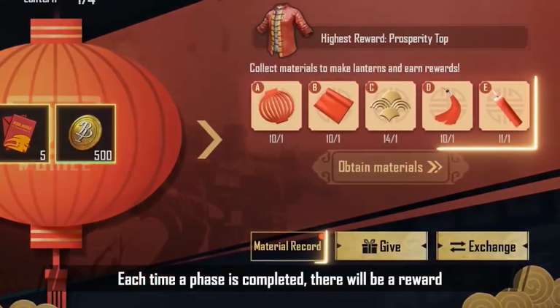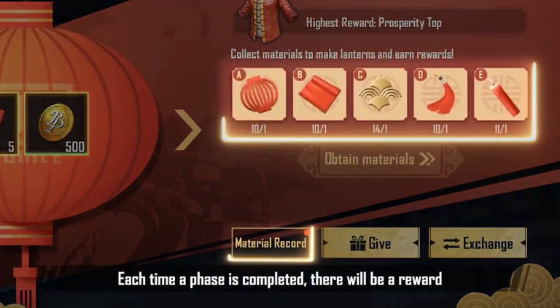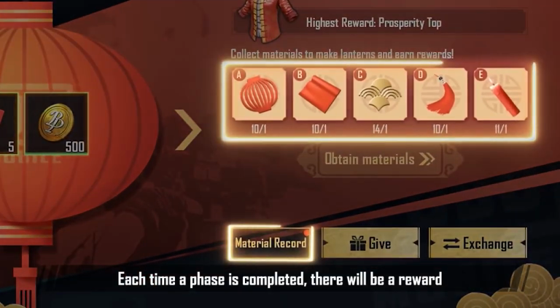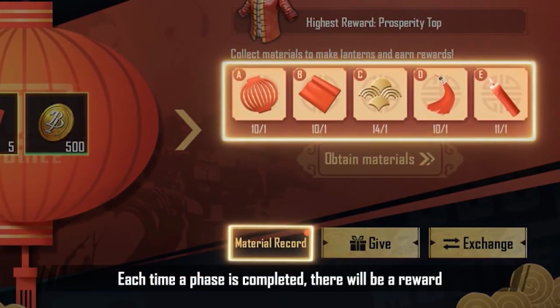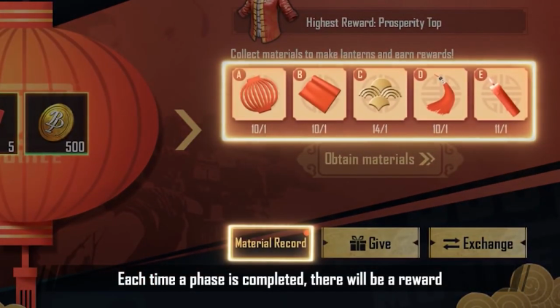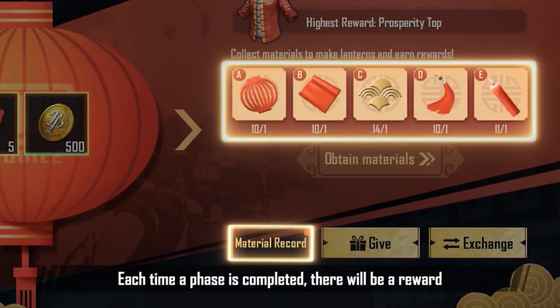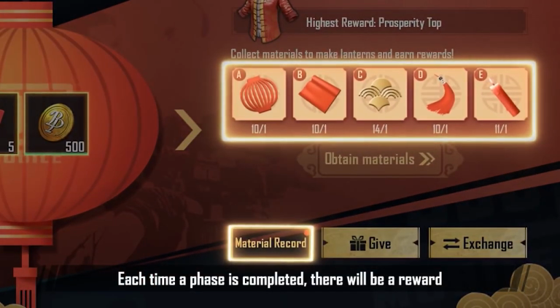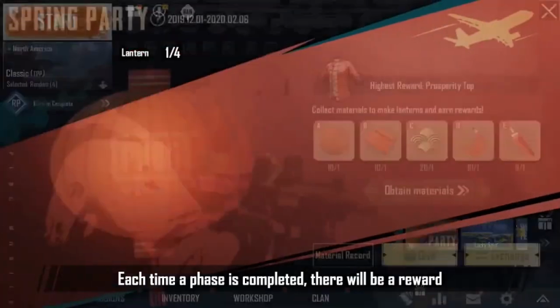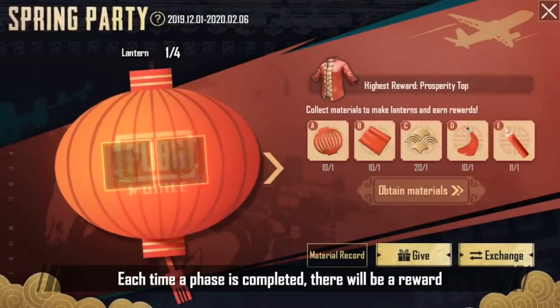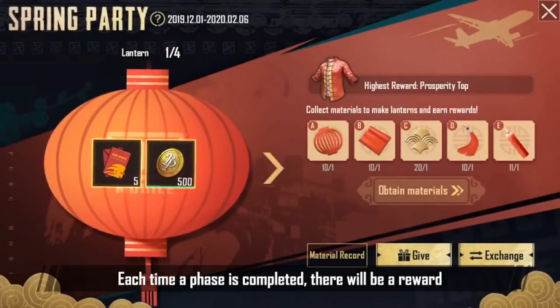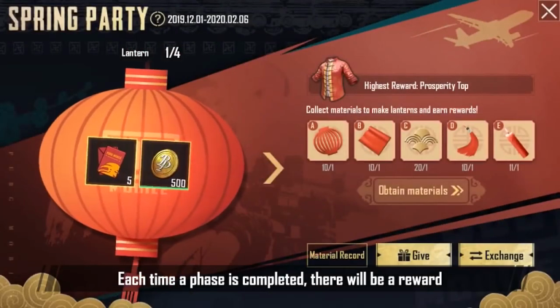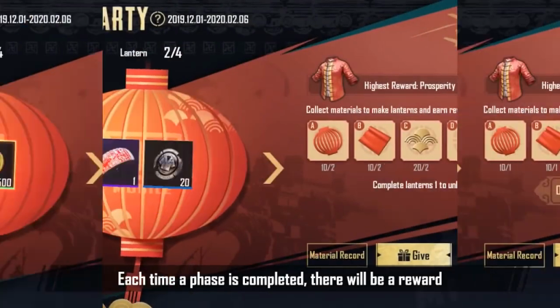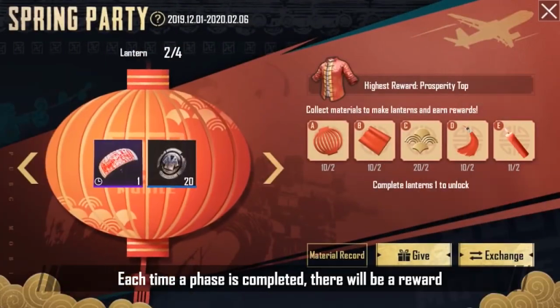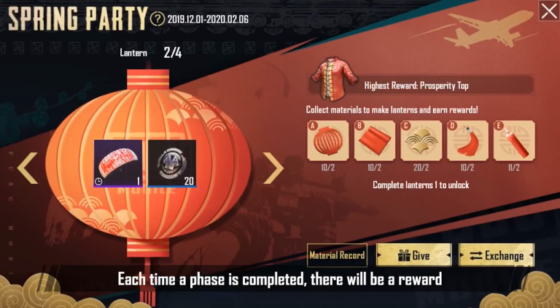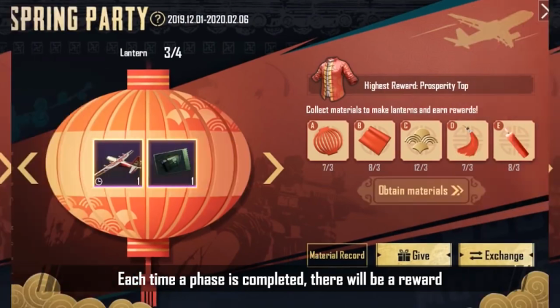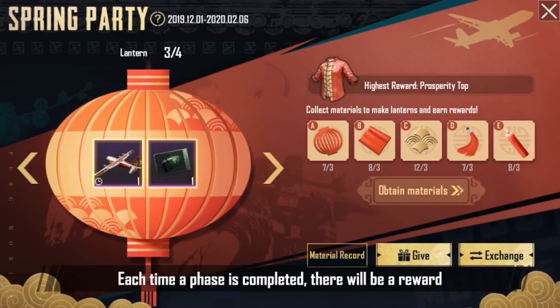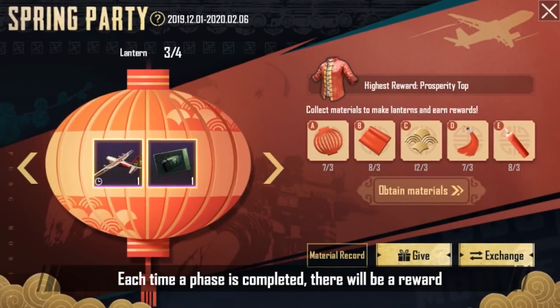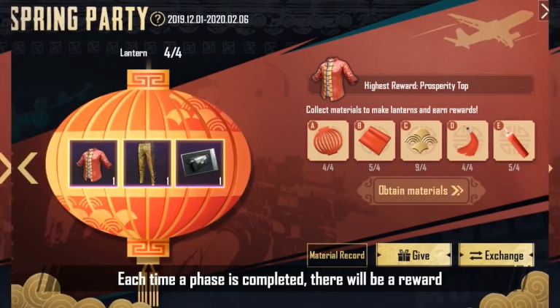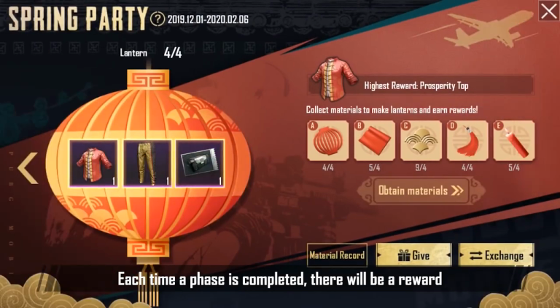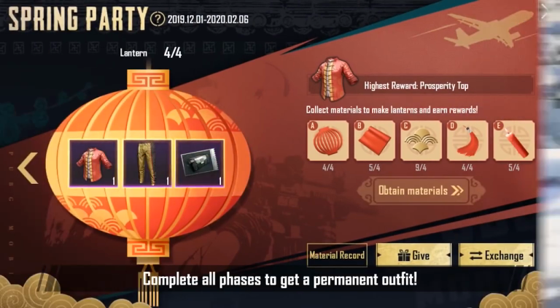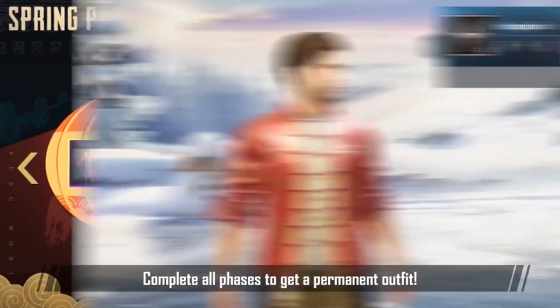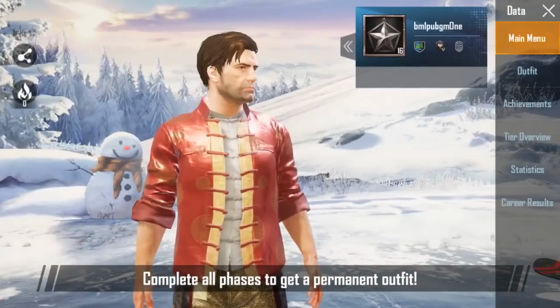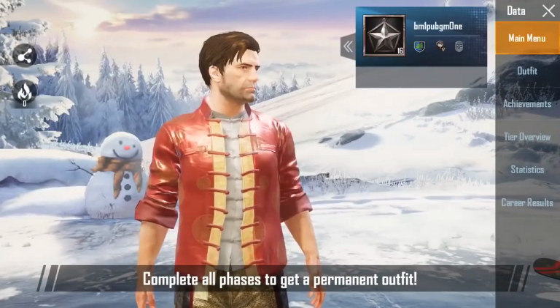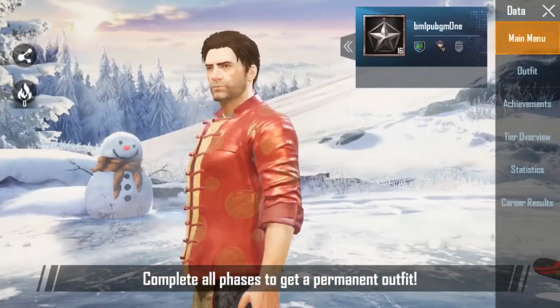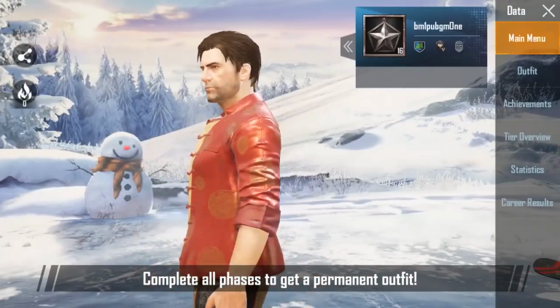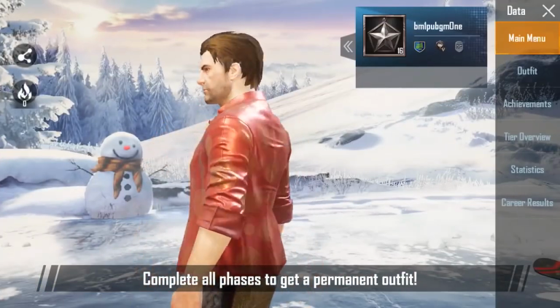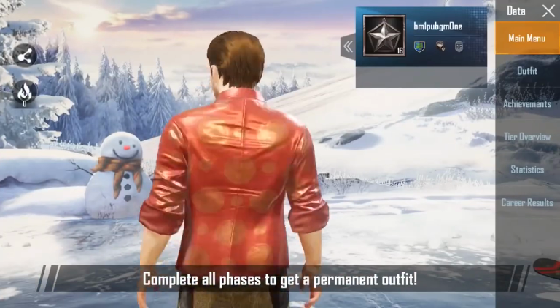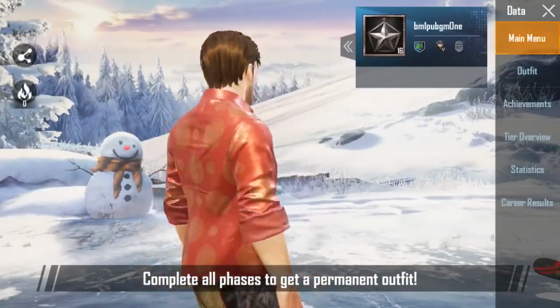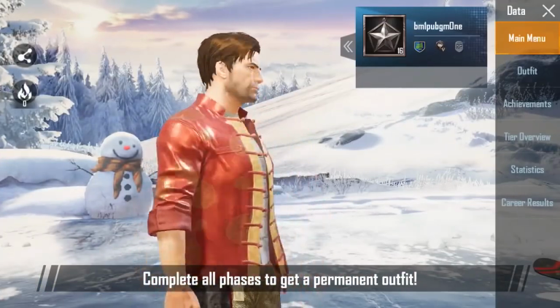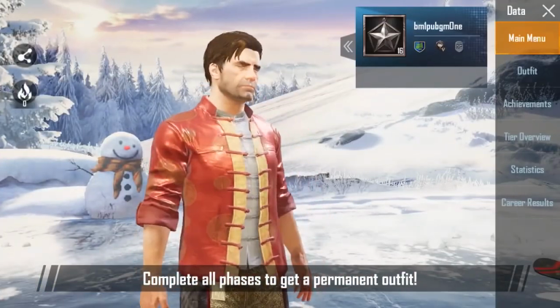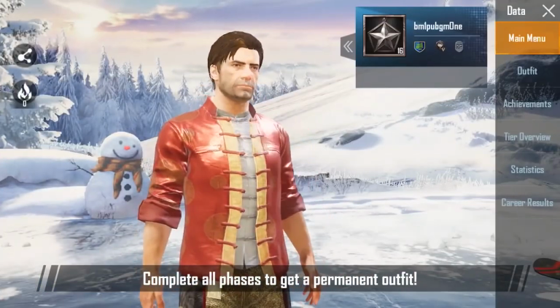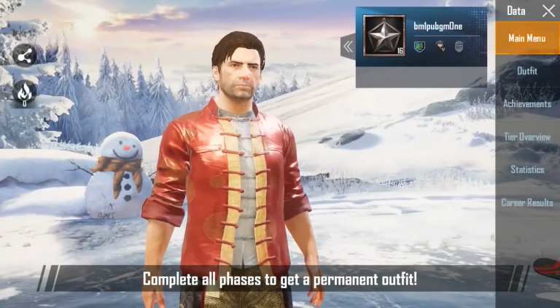Each time a phase is completed, there will be a reward. Complete all phases to get a permanent outfit.